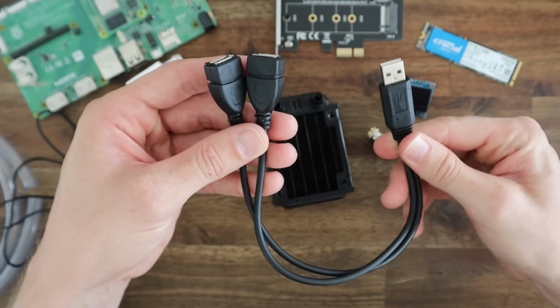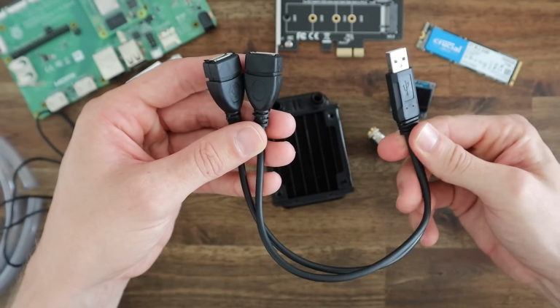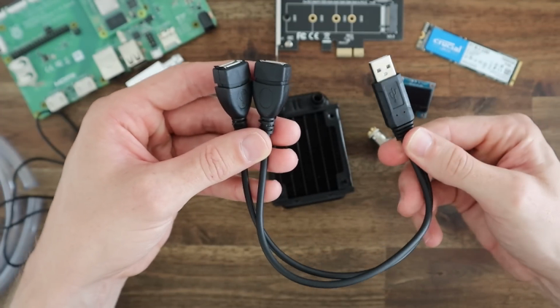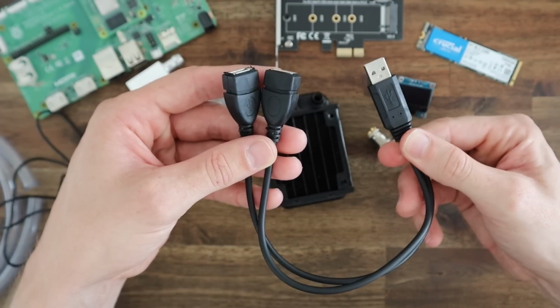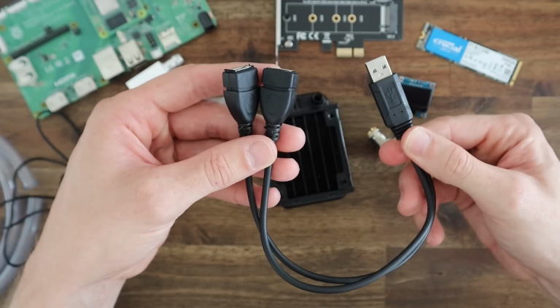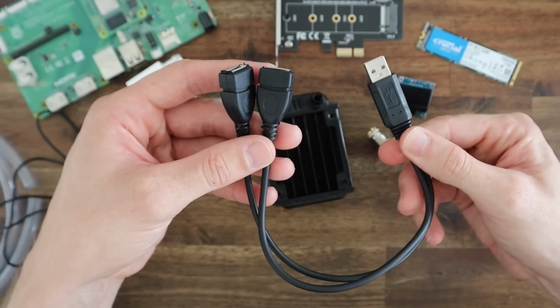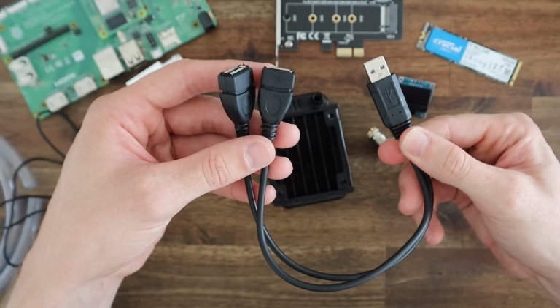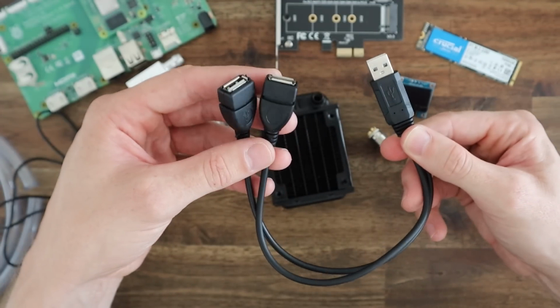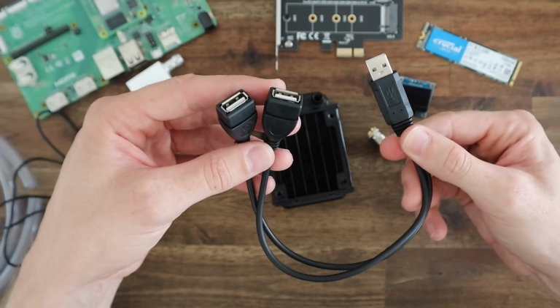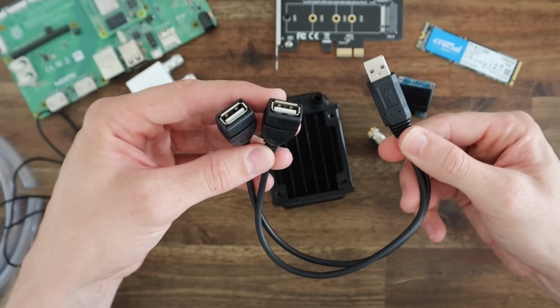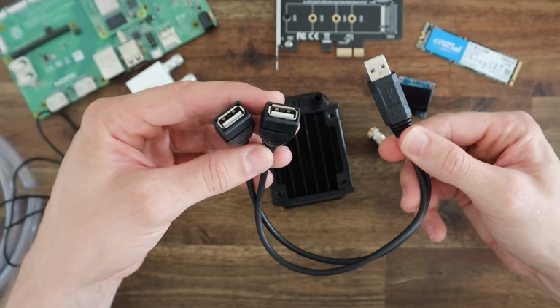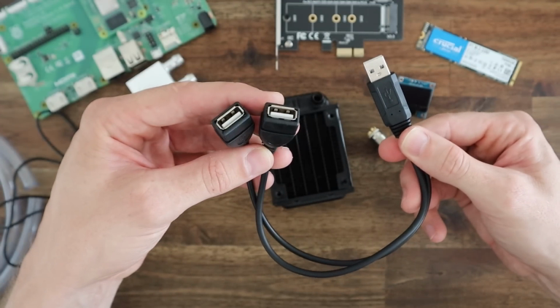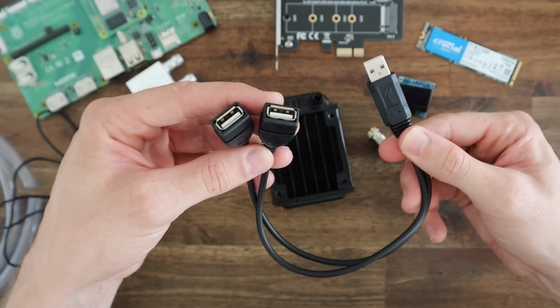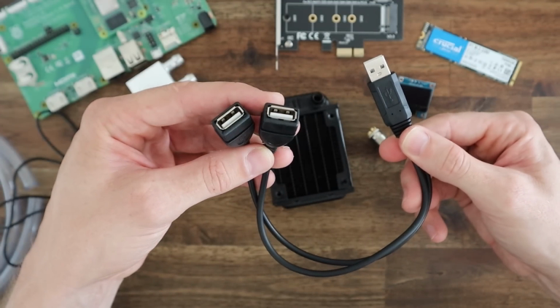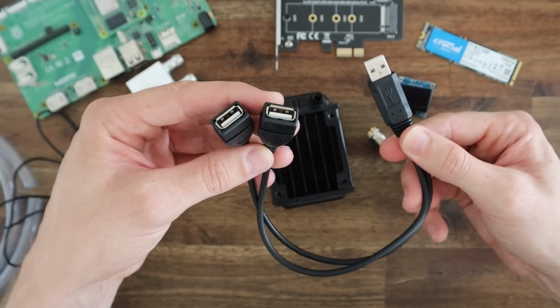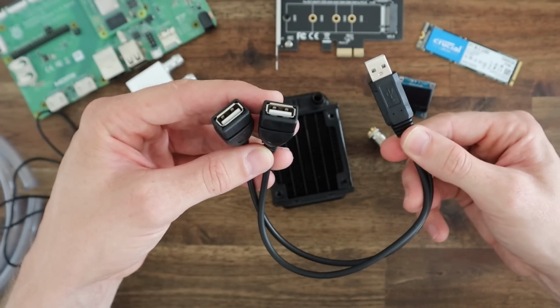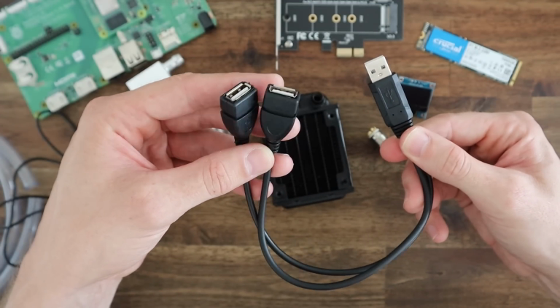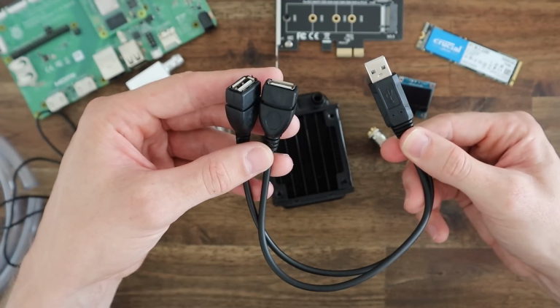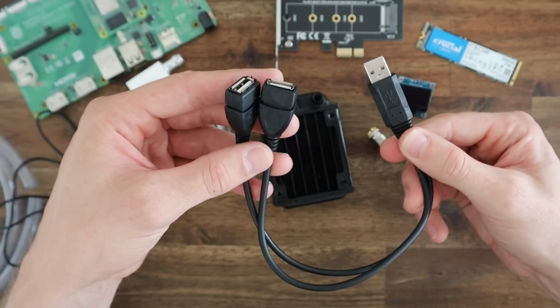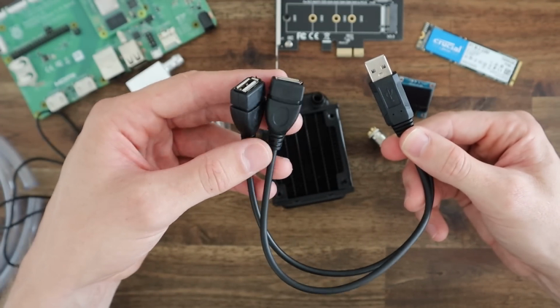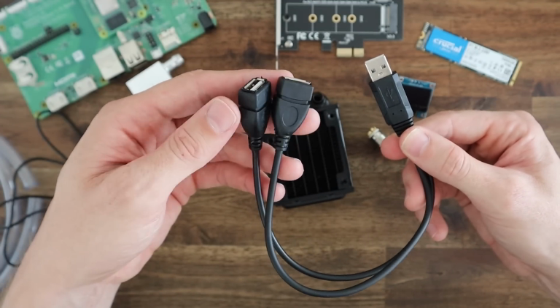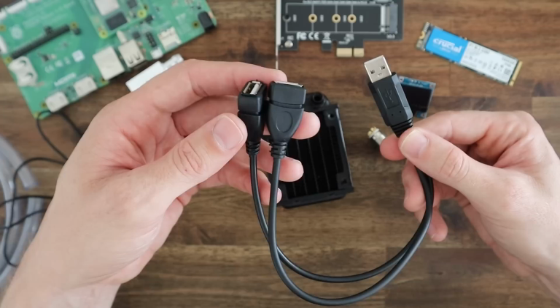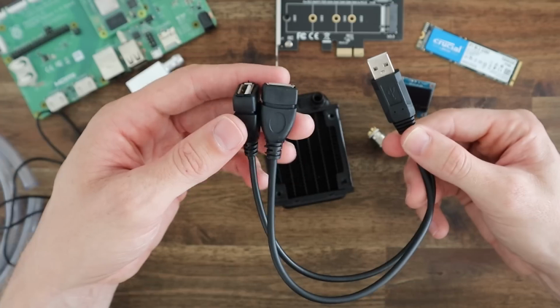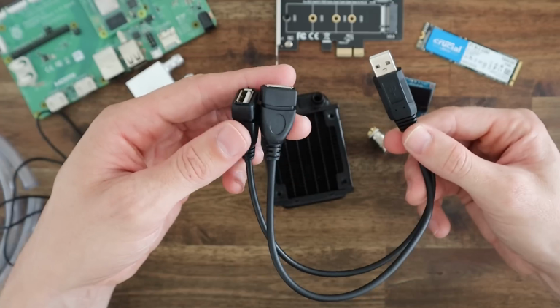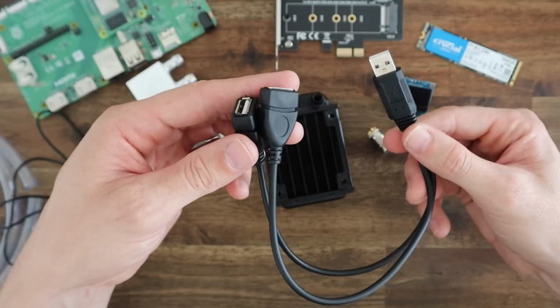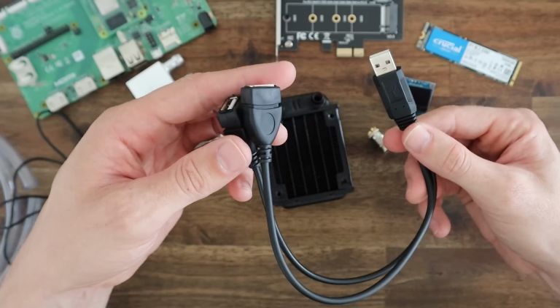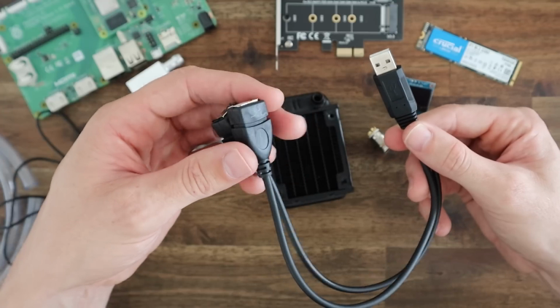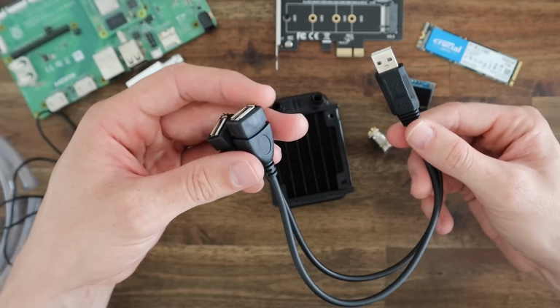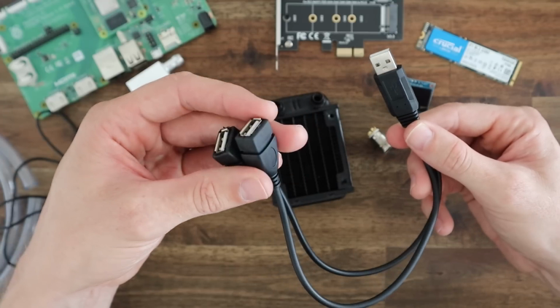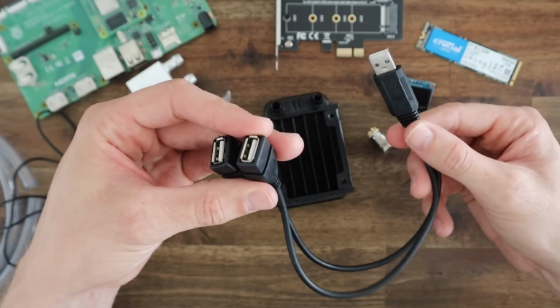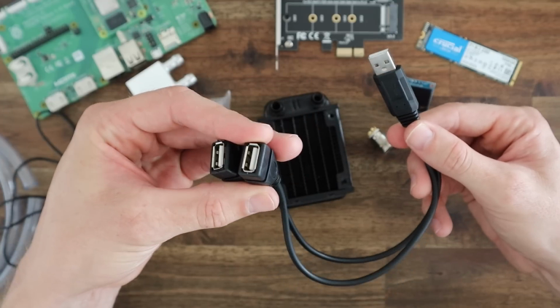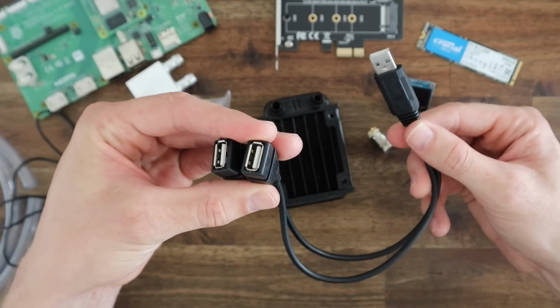I'm going to add two front-facing USB ports. I couldn't find one with four female pins locally, so I'm just going to cut up this splitter and put my own connectors onto each of the ports.